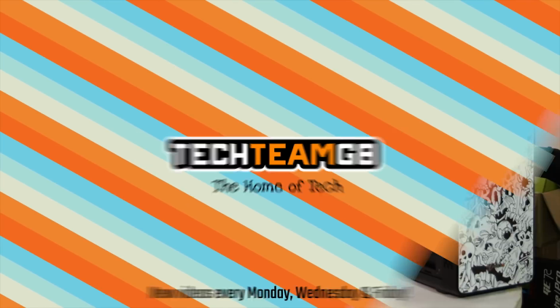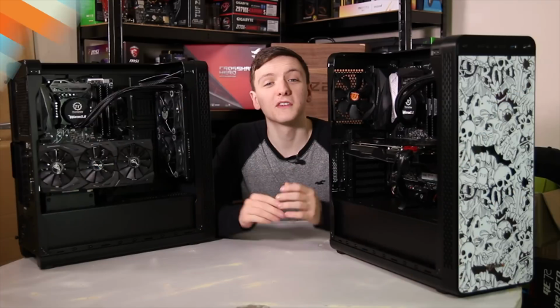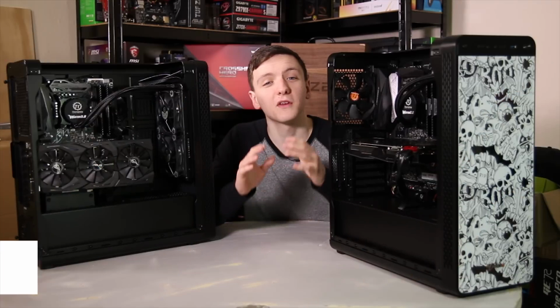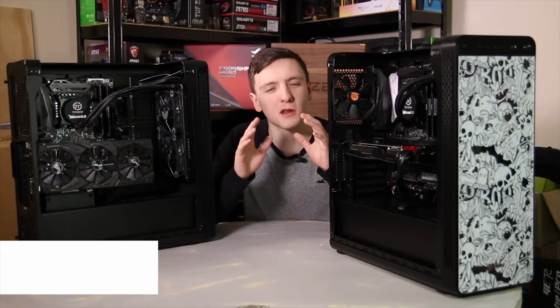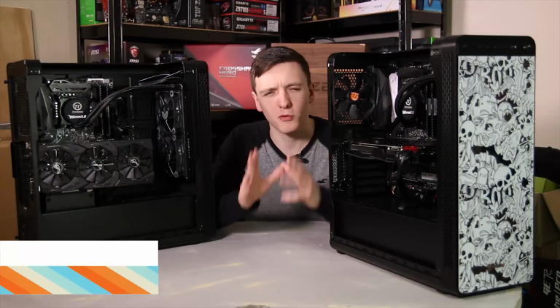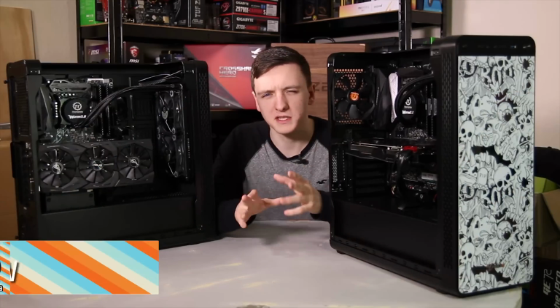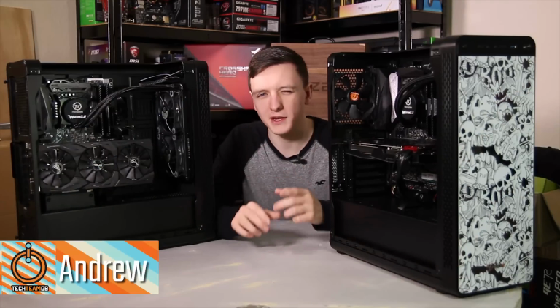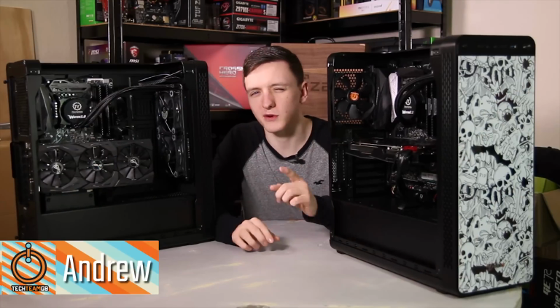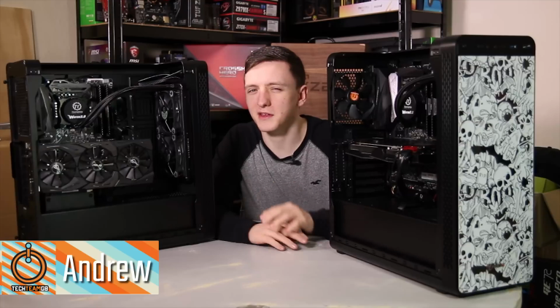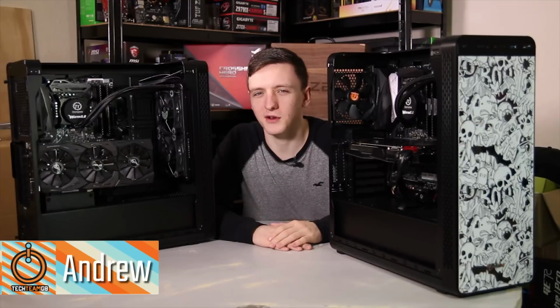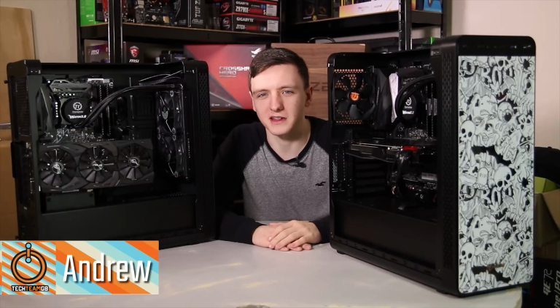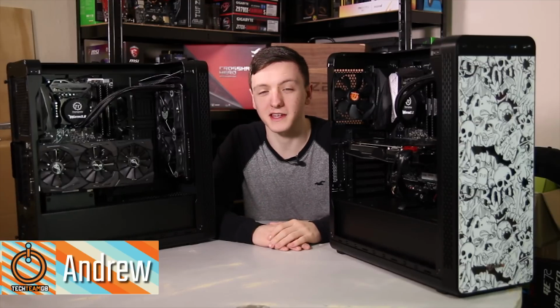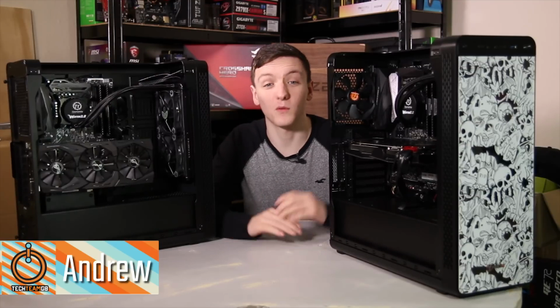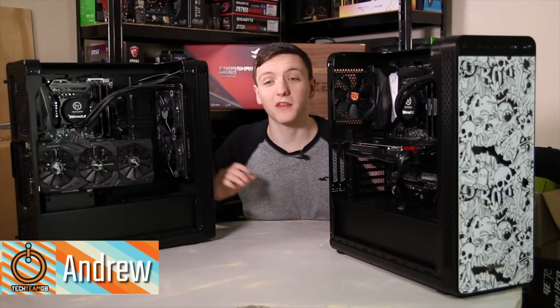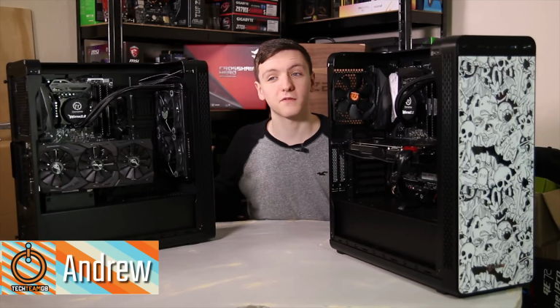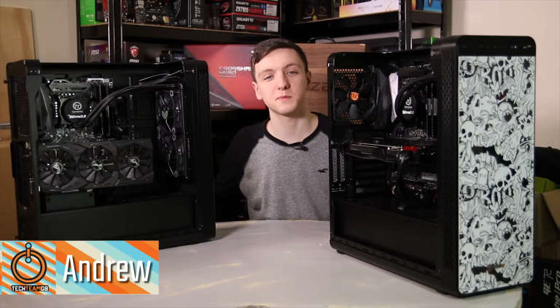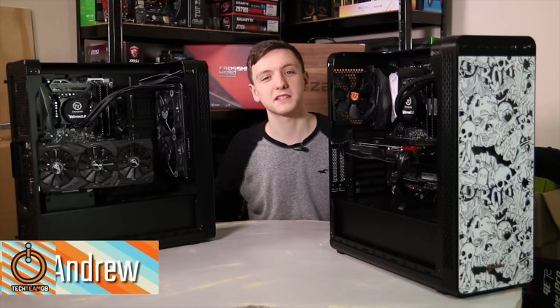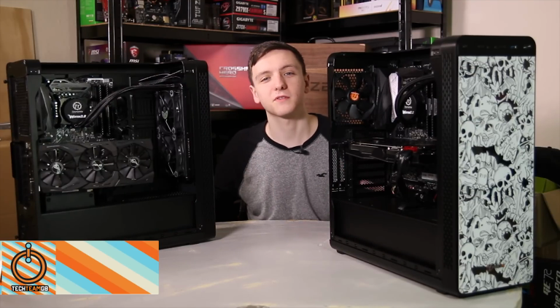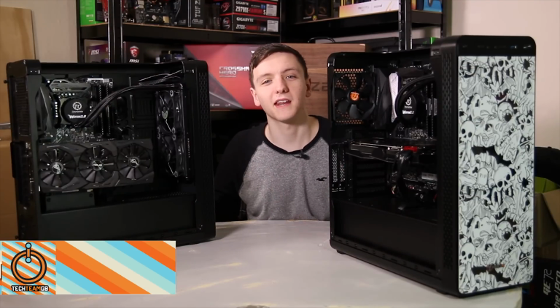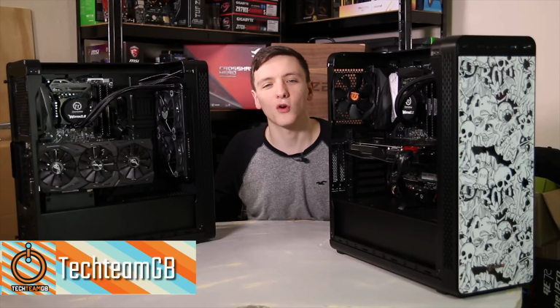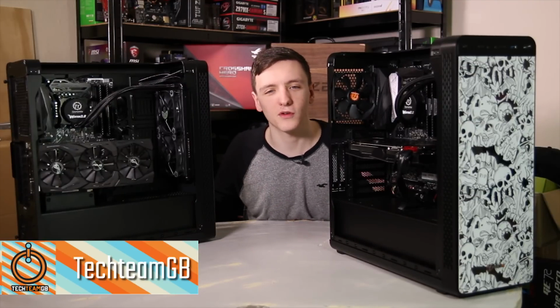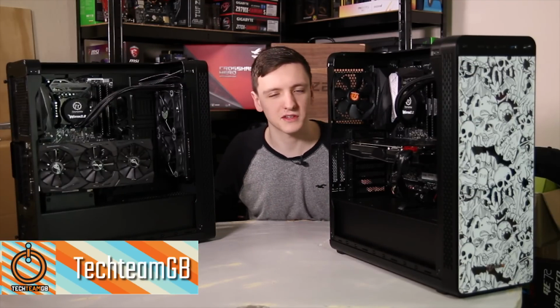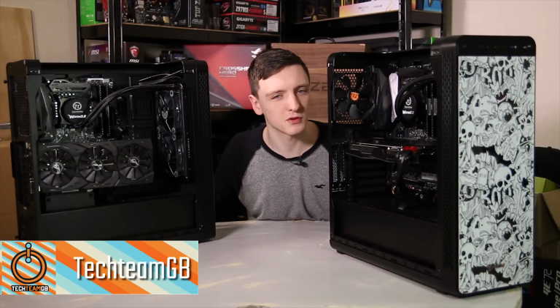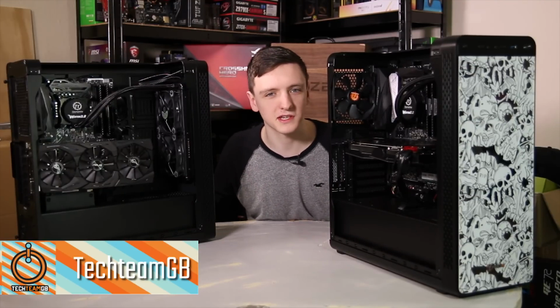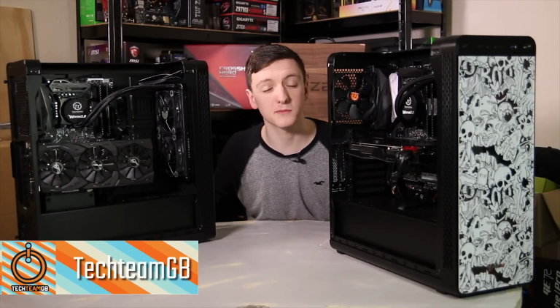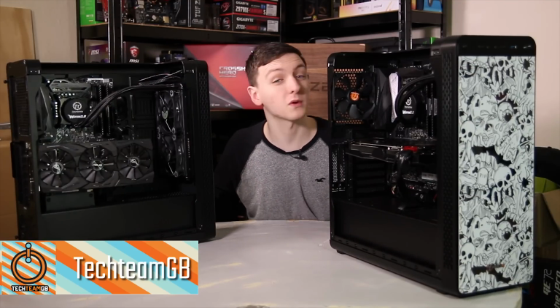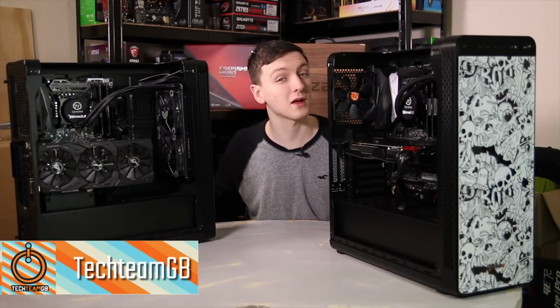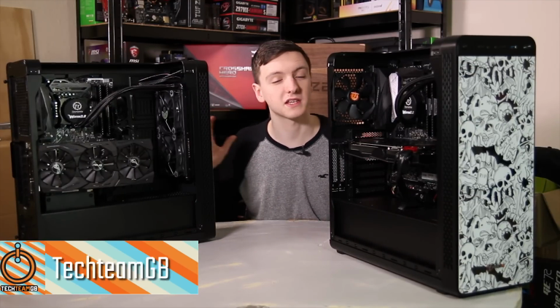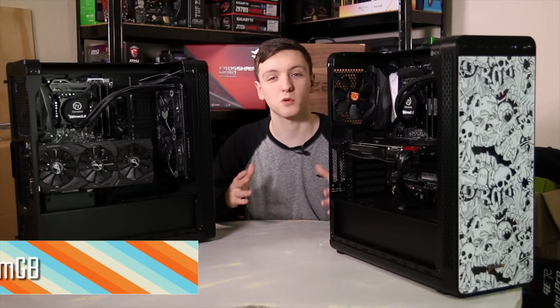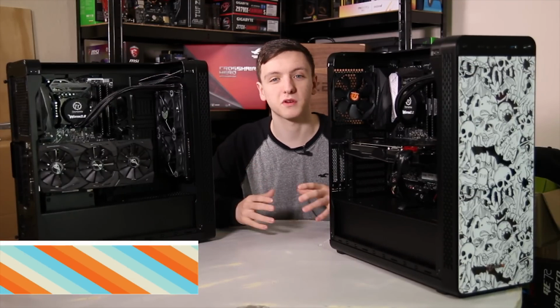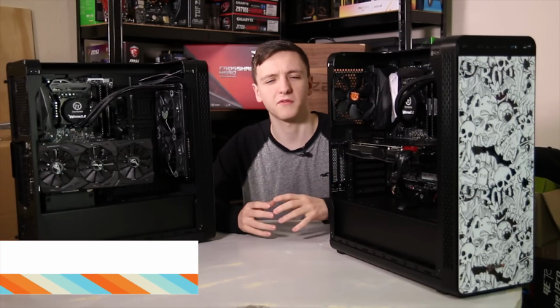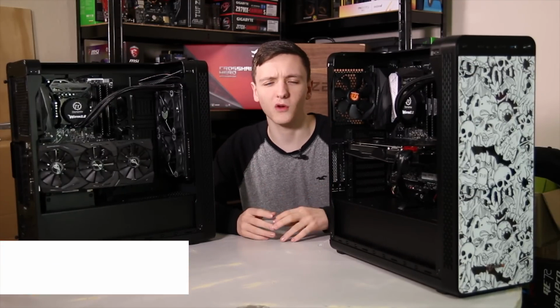This video is going to be pretty special and I think you're going to like it. I want to thank Fierce PC for sending over these two systems as well as sponsoring the video.